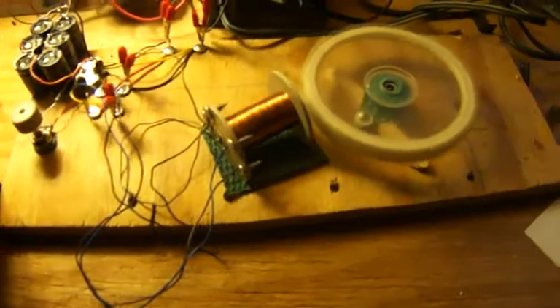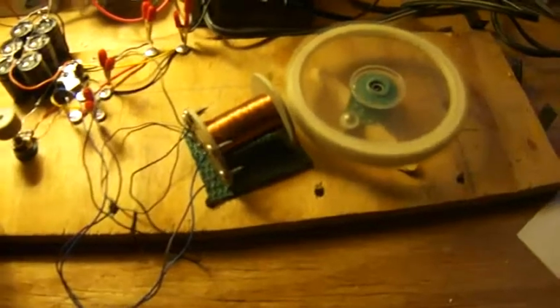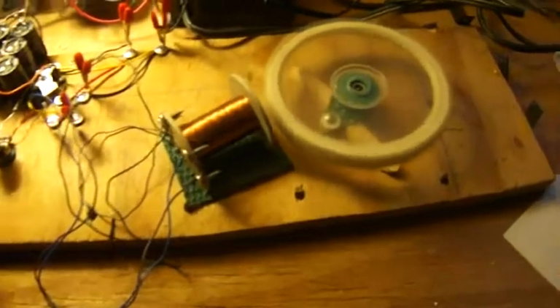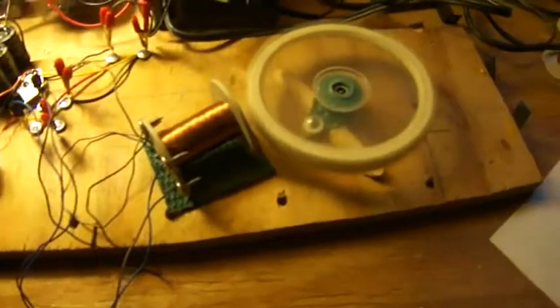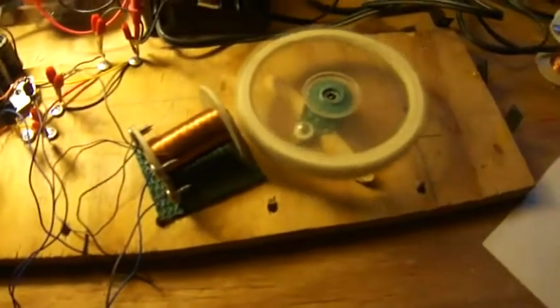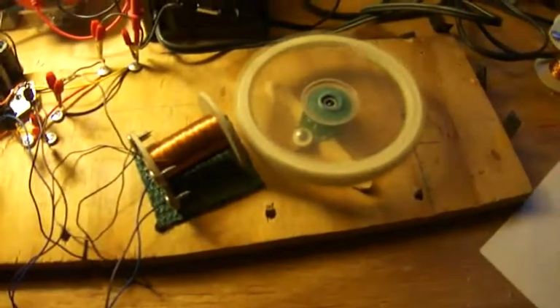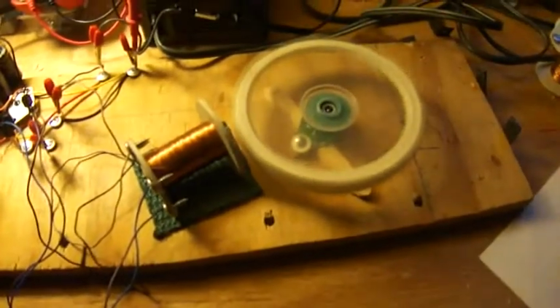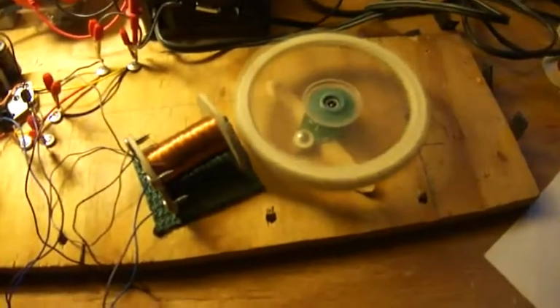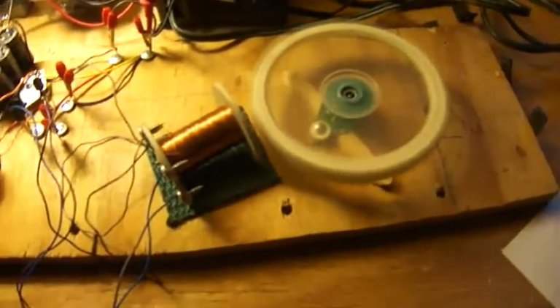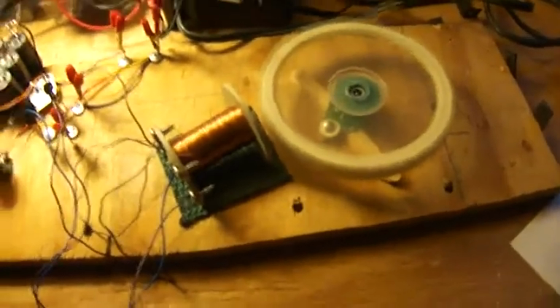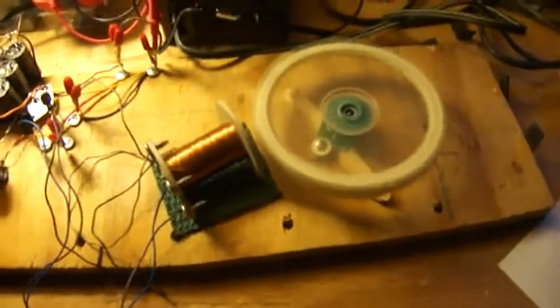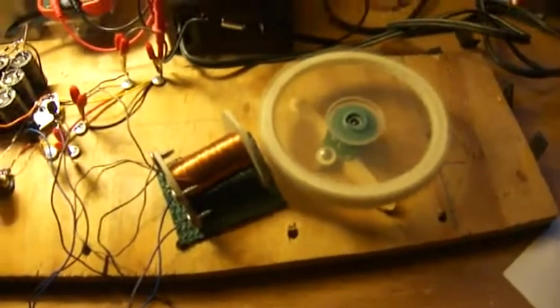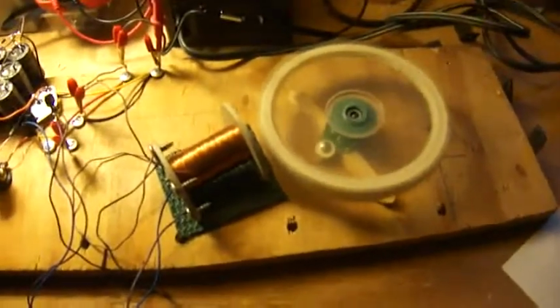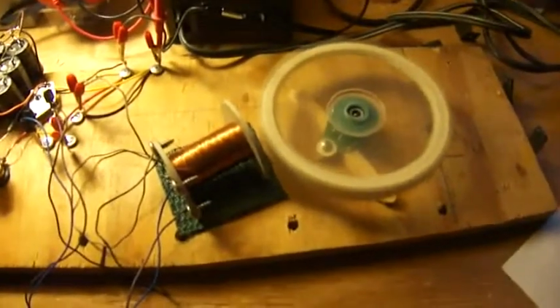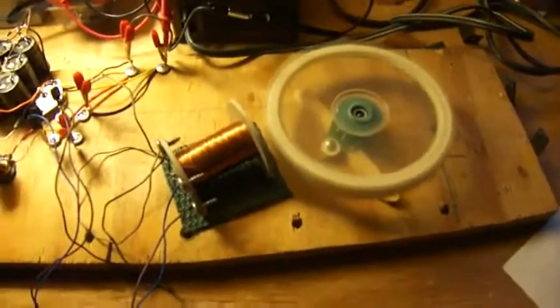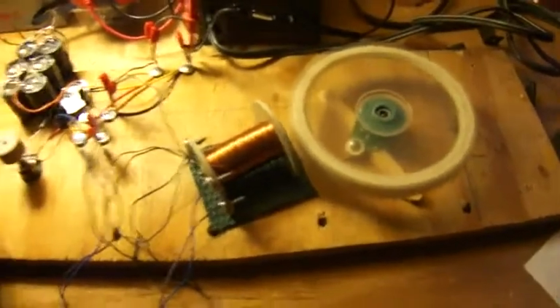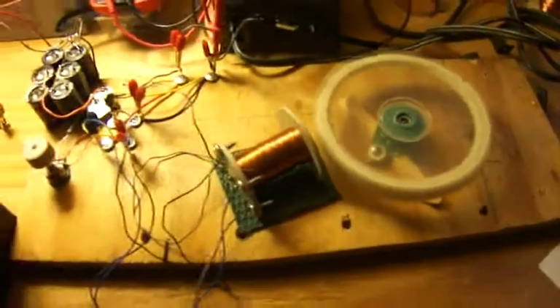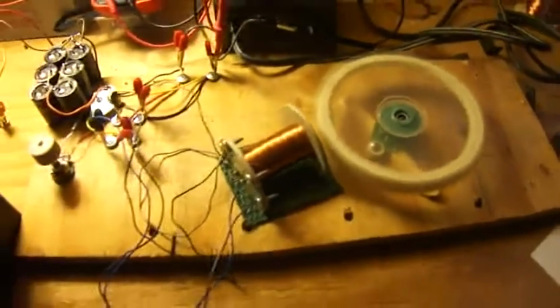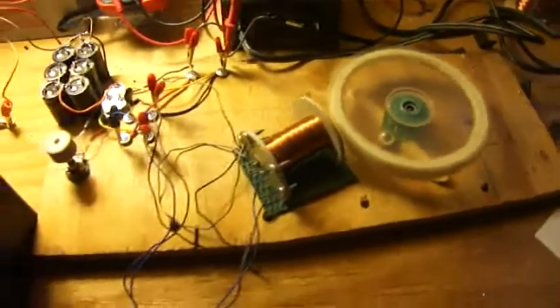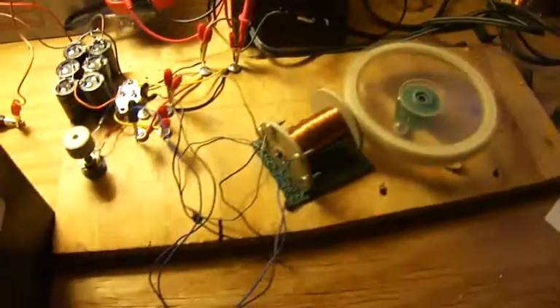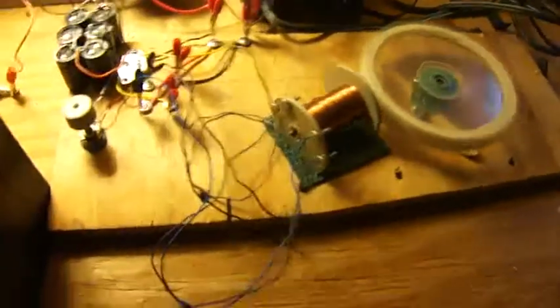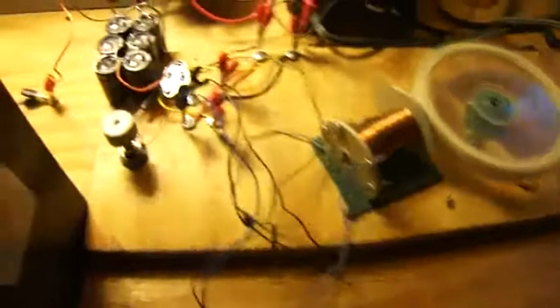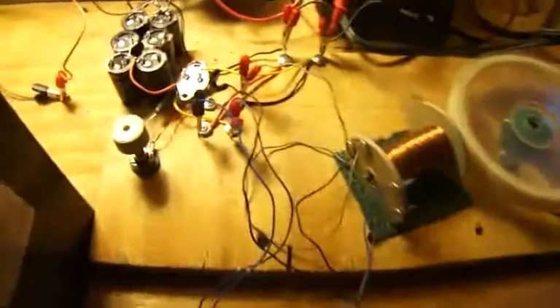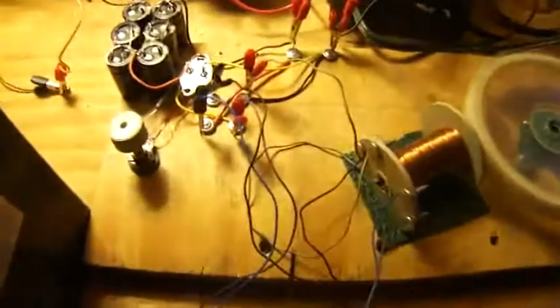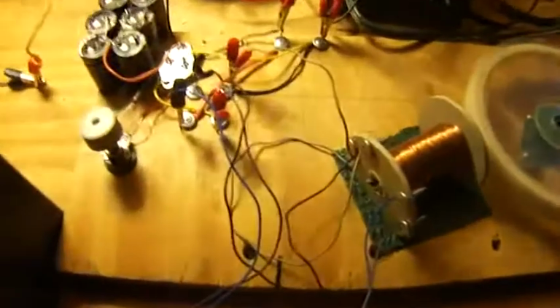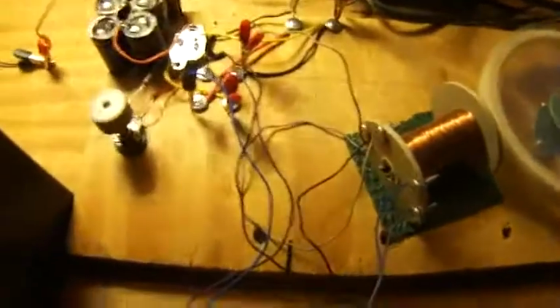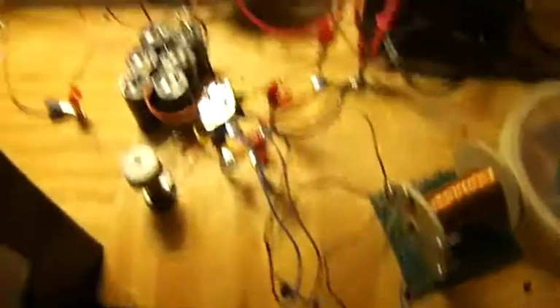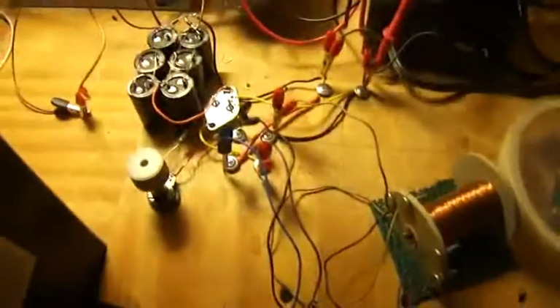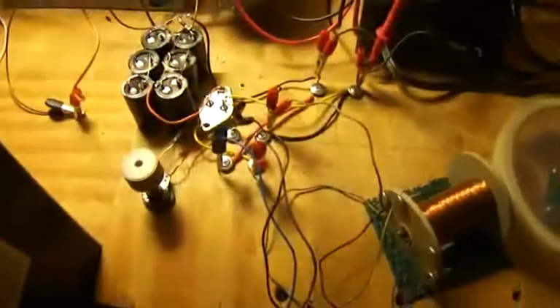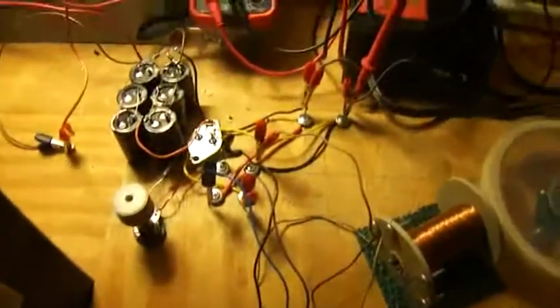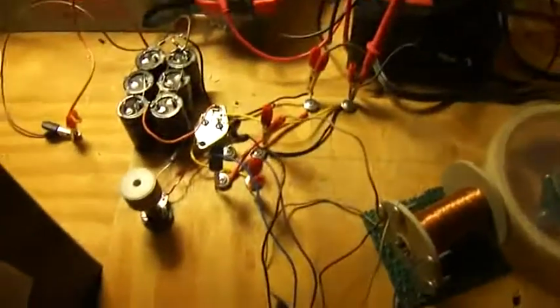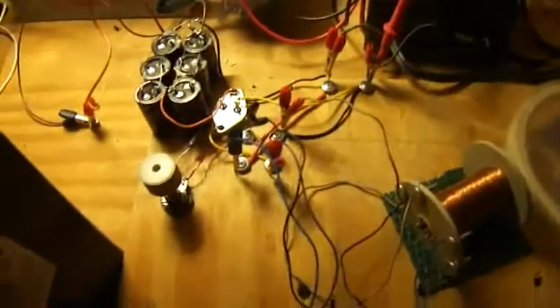Hi everybody, it's Poppy. I built a new pulse motor — don't have any idea what to call it. I guess it's an SSG.